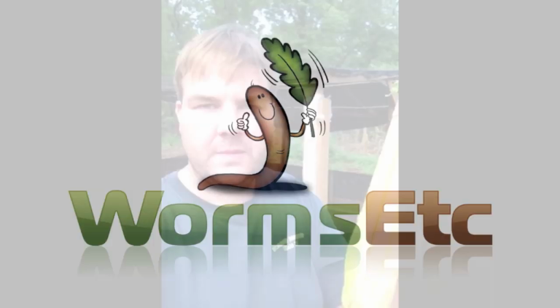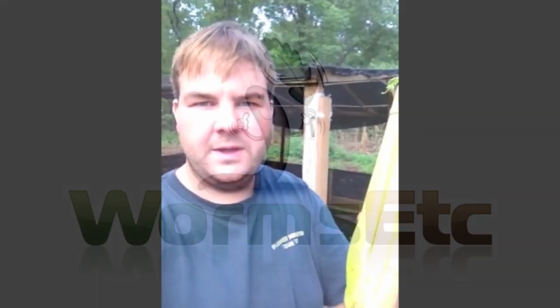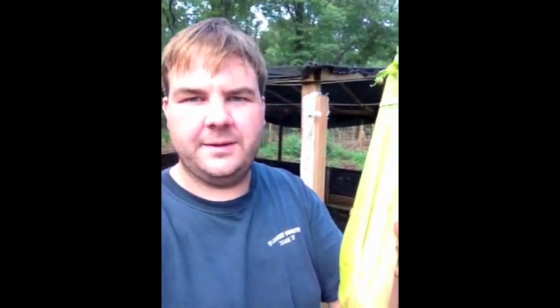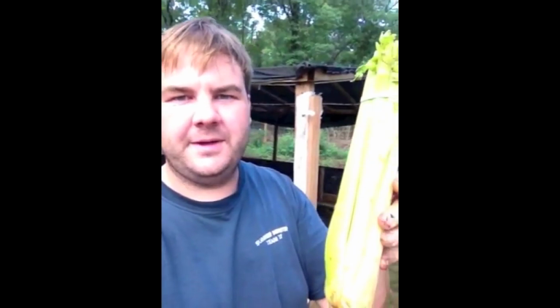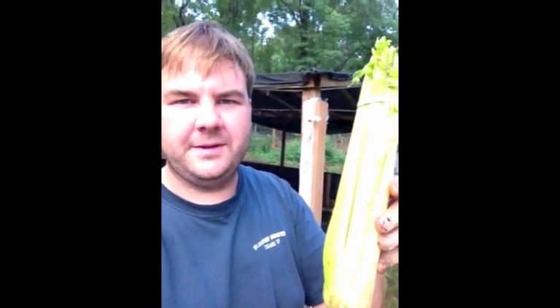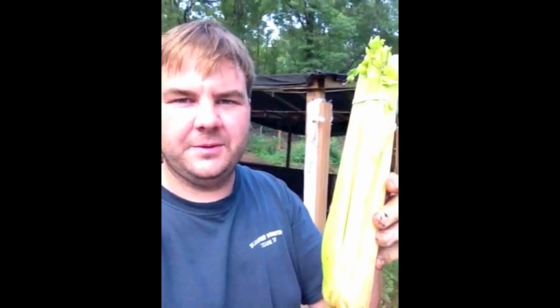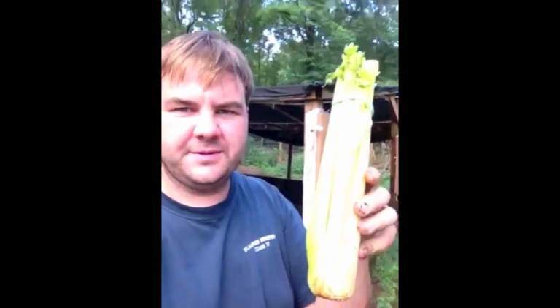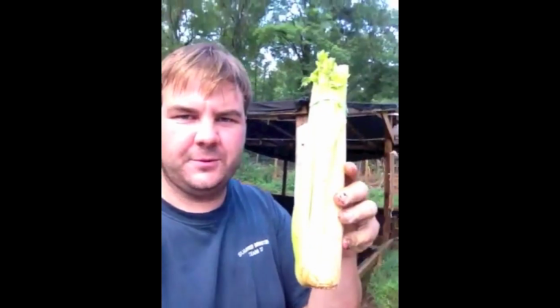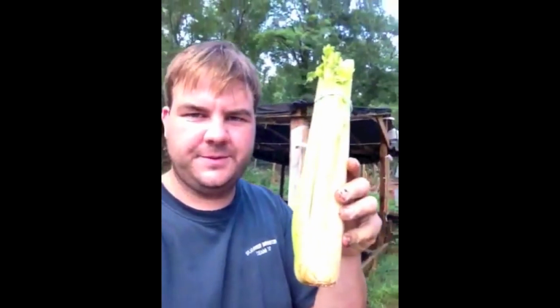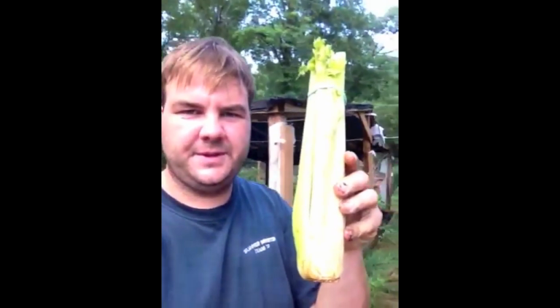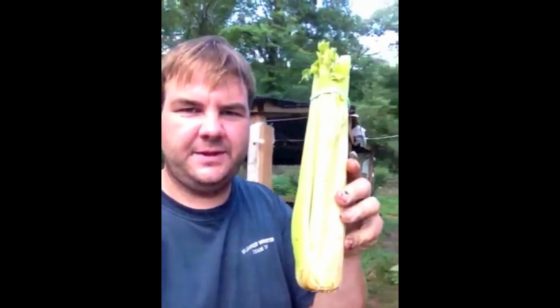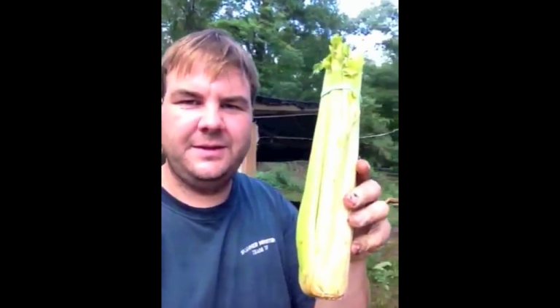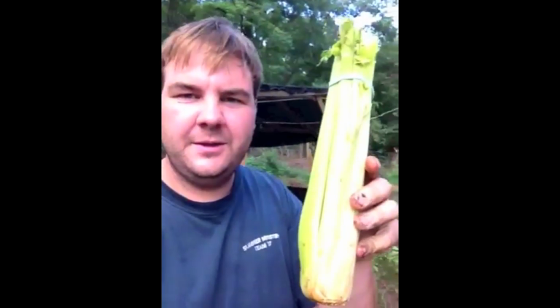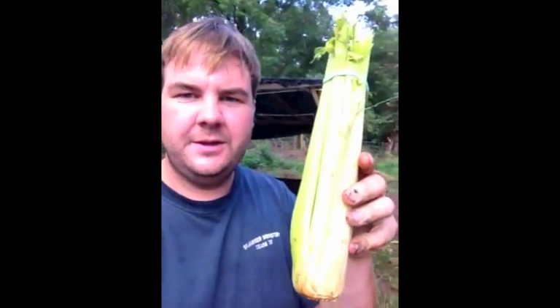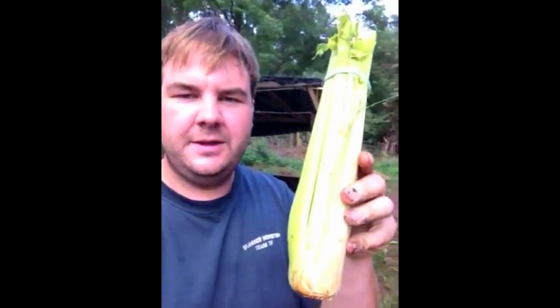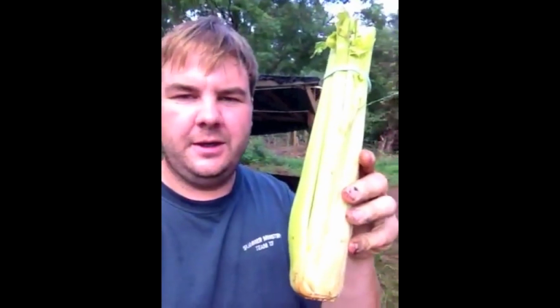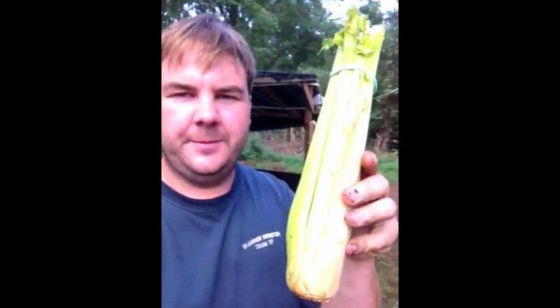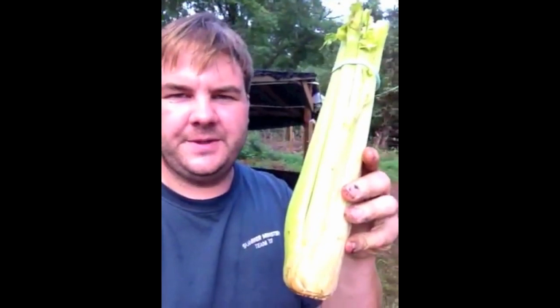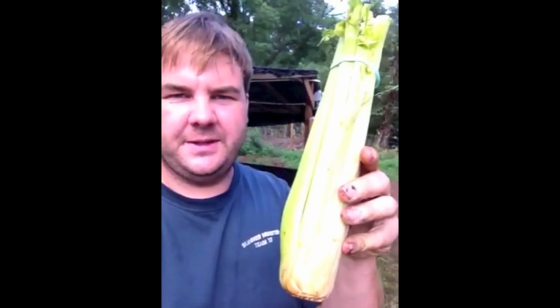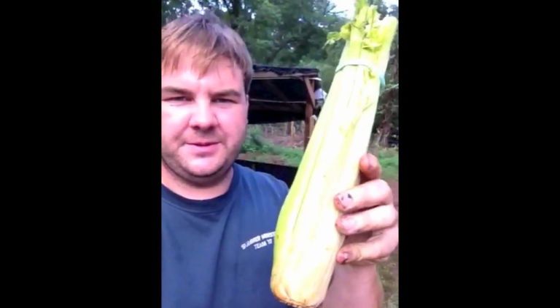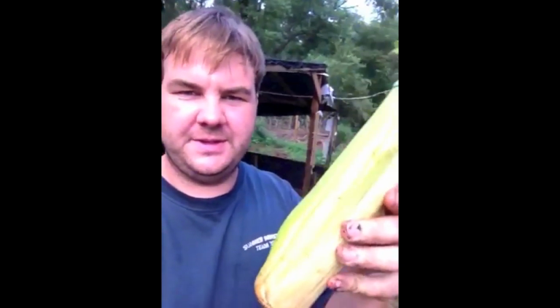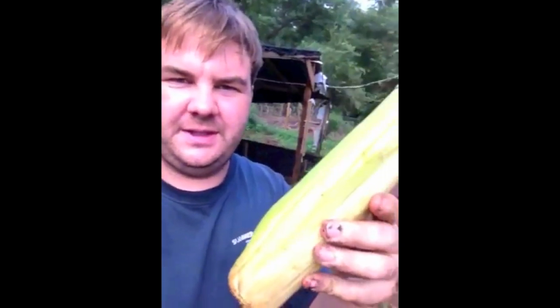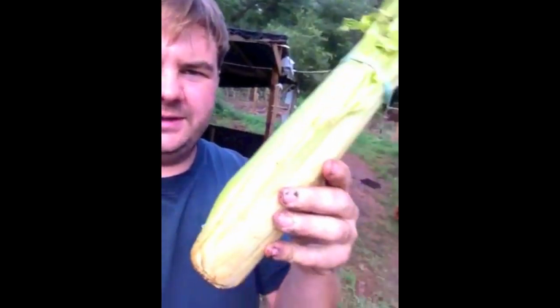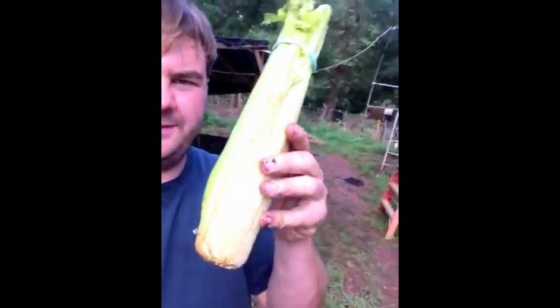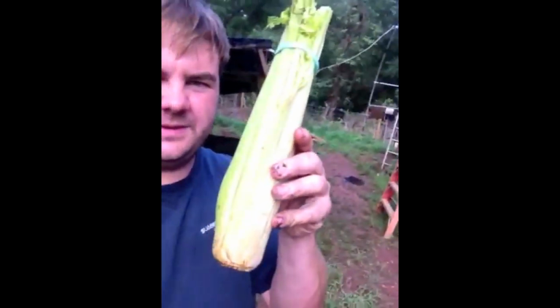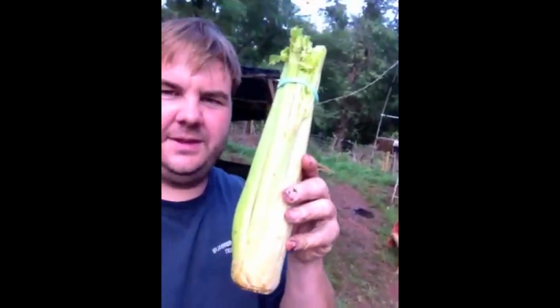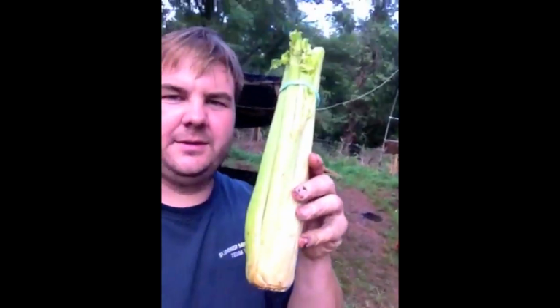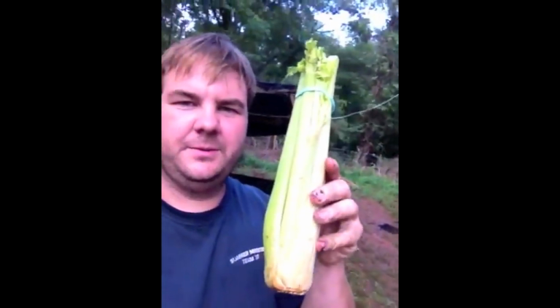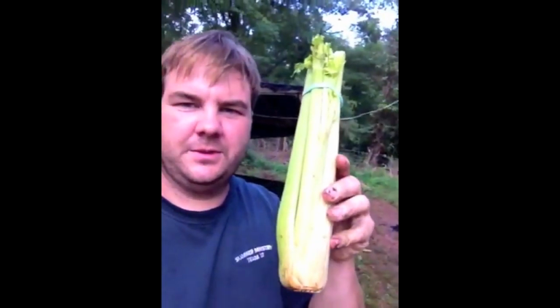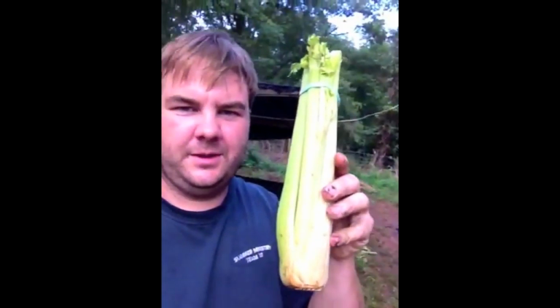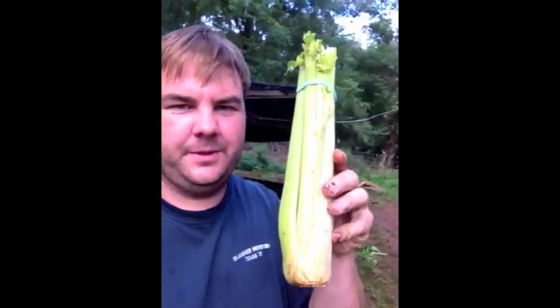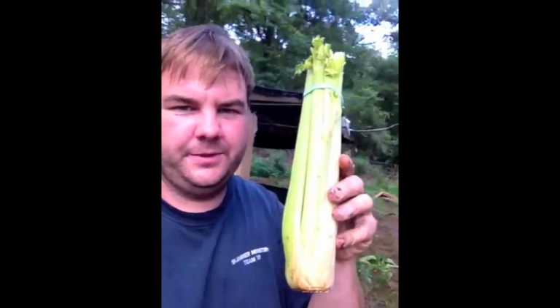Hey, Matthew Wilson of Worms Etc. Today we'll see if celery will compost.